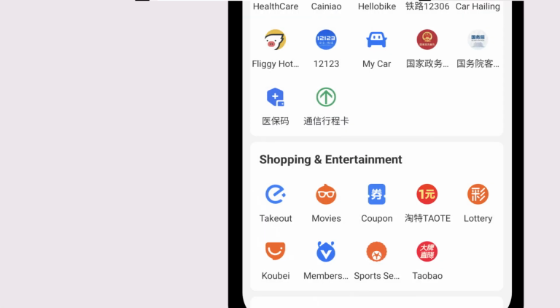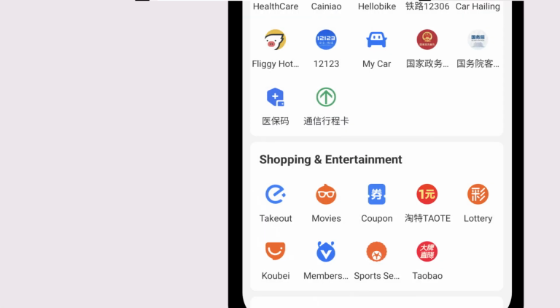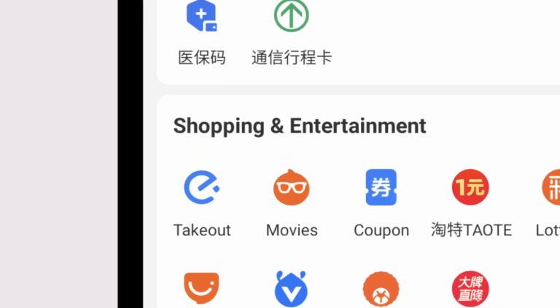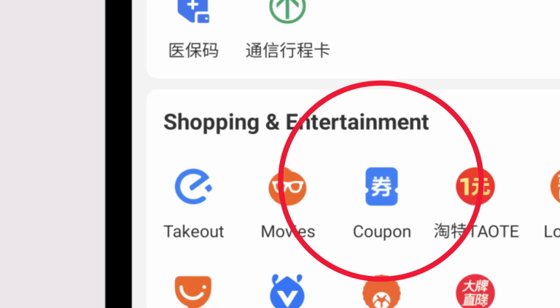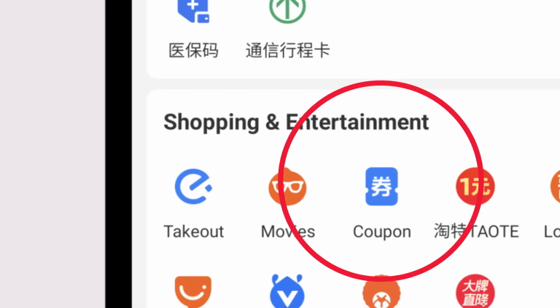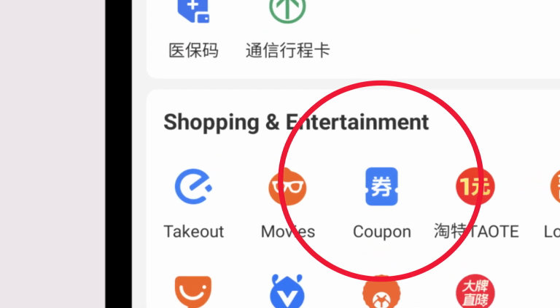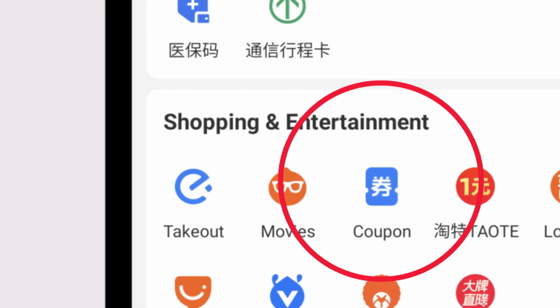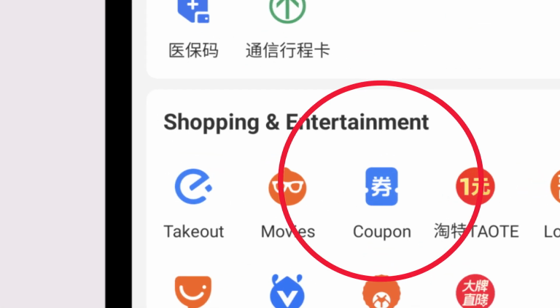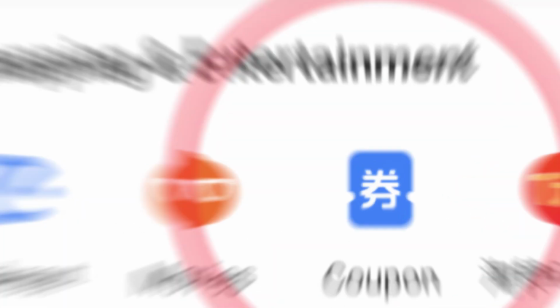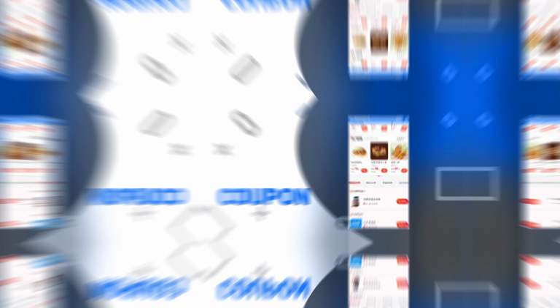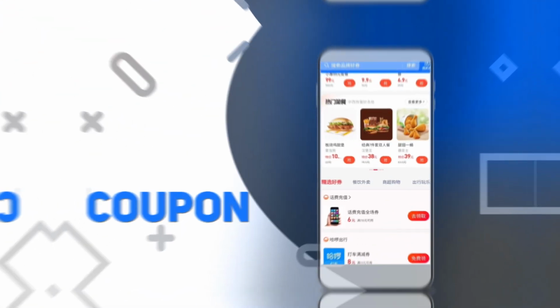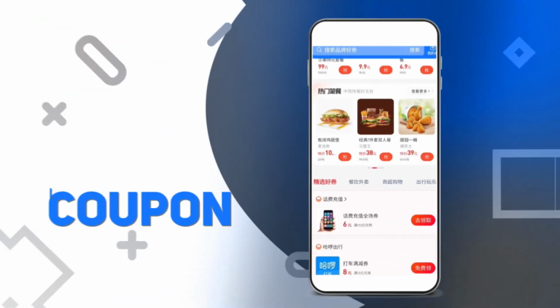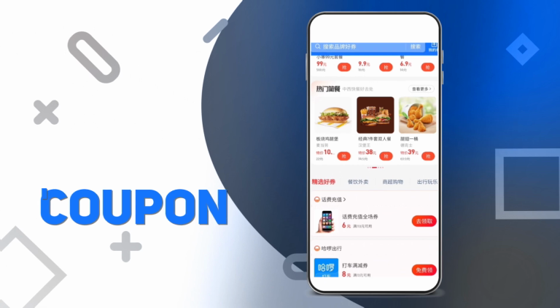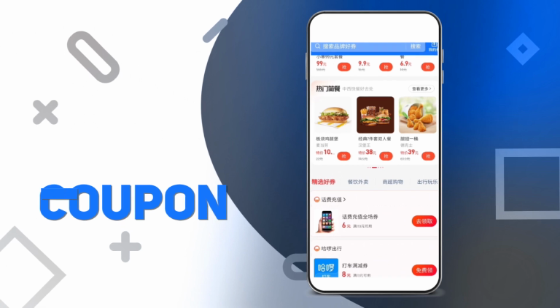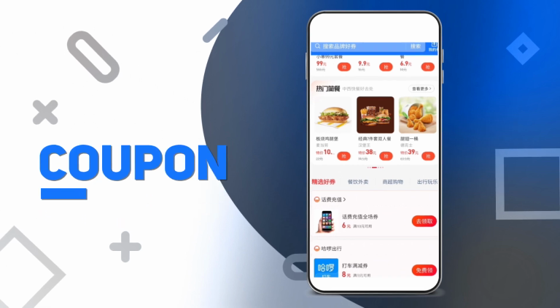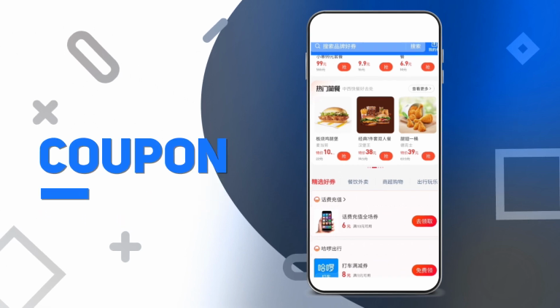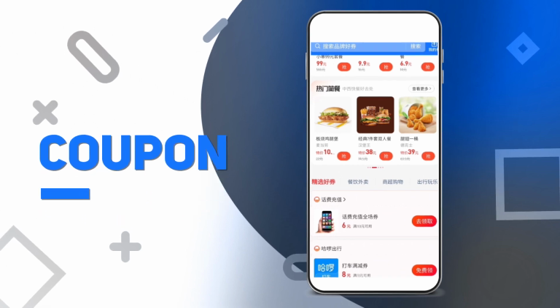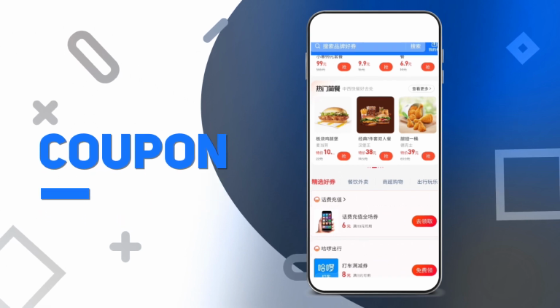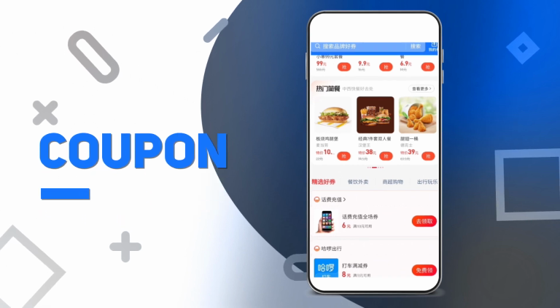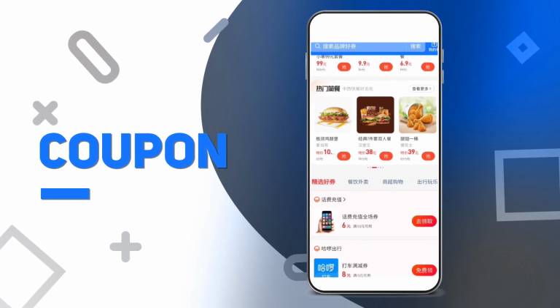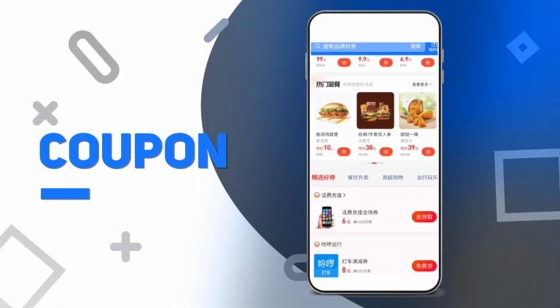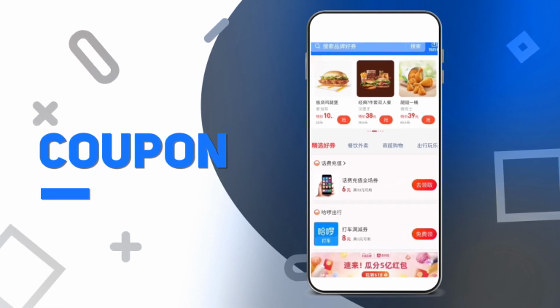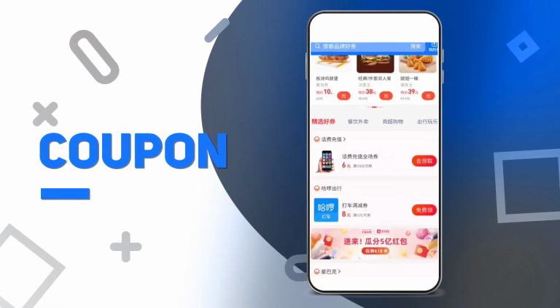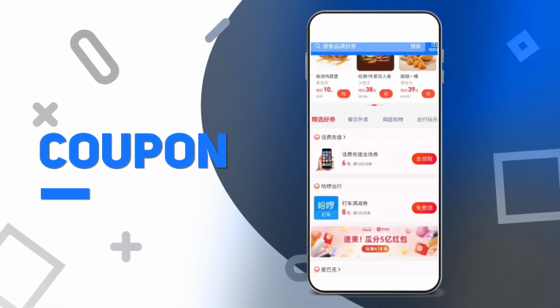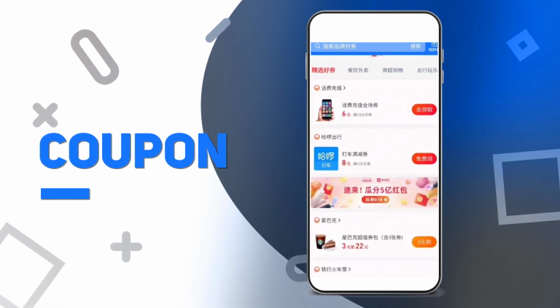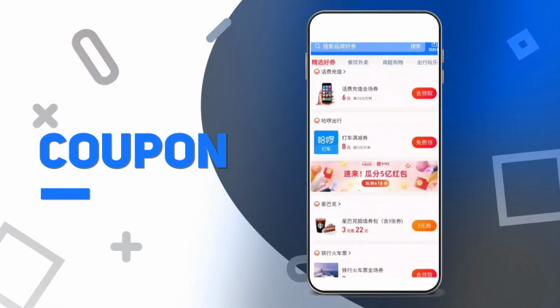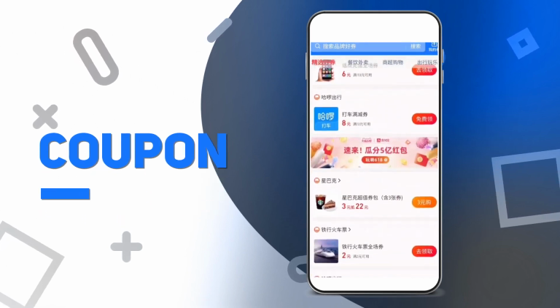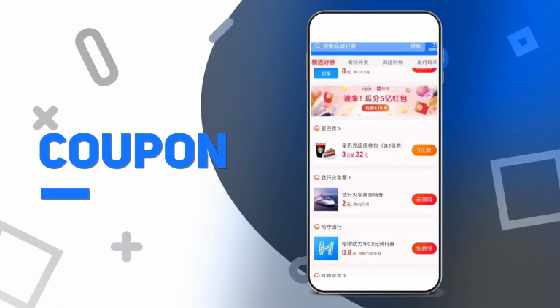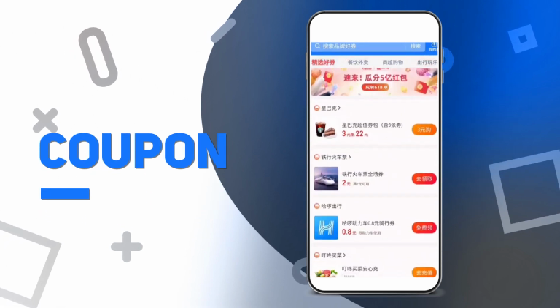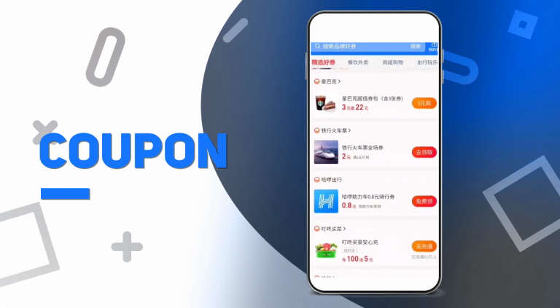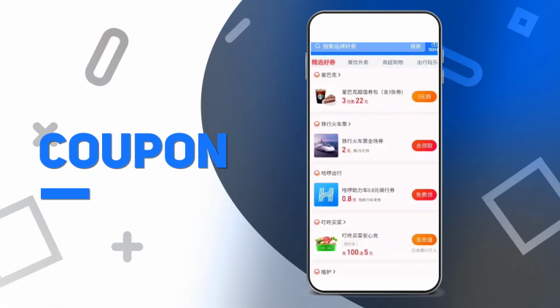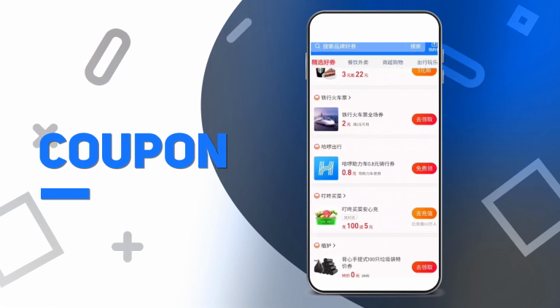Coupon. Collect coupons for all kinds of special products, including food, coffee, tickets, daily use products, etc.